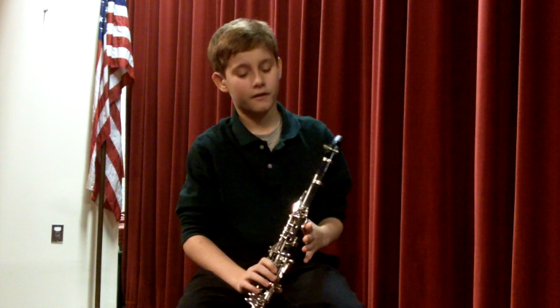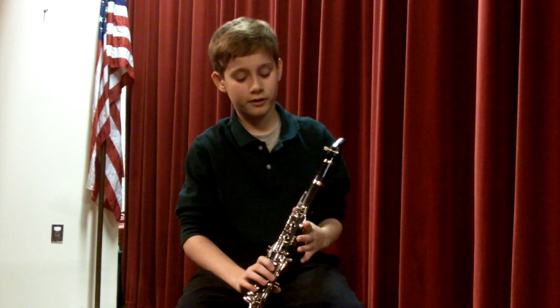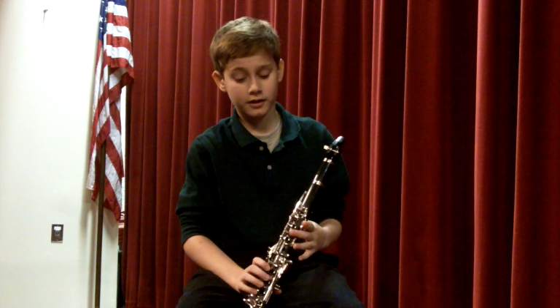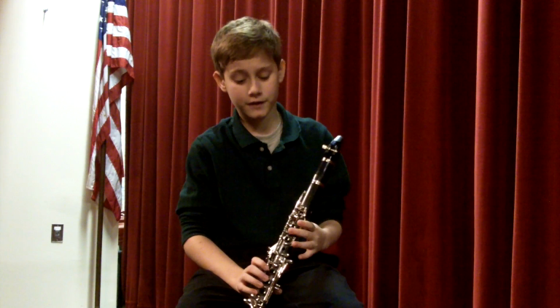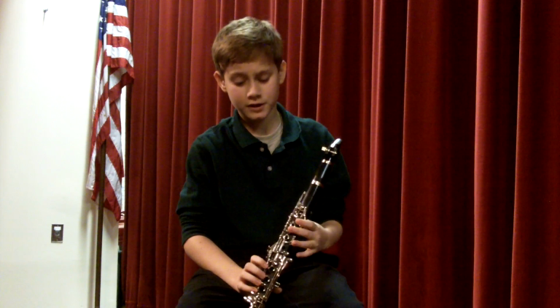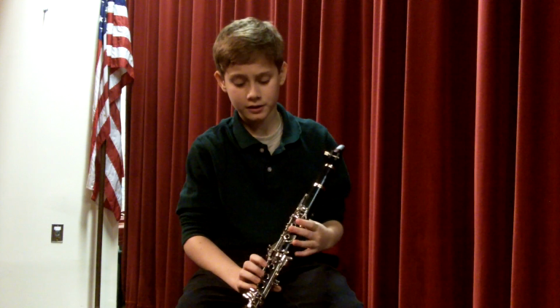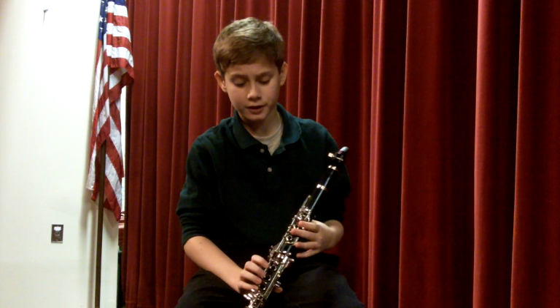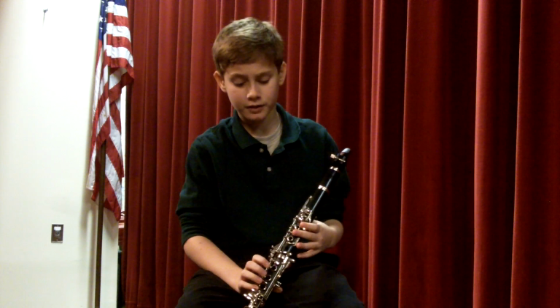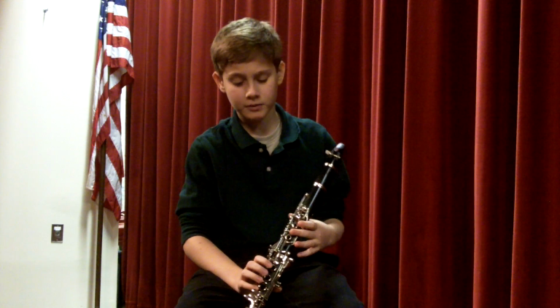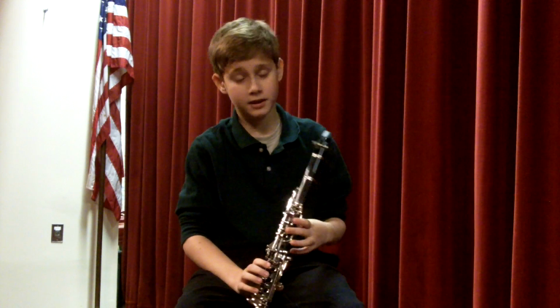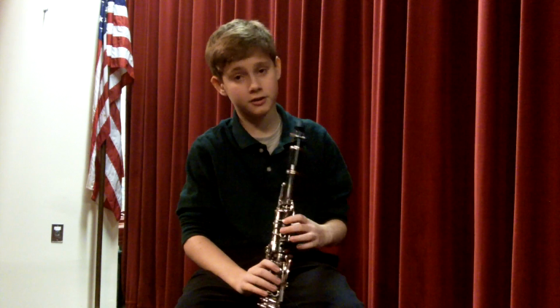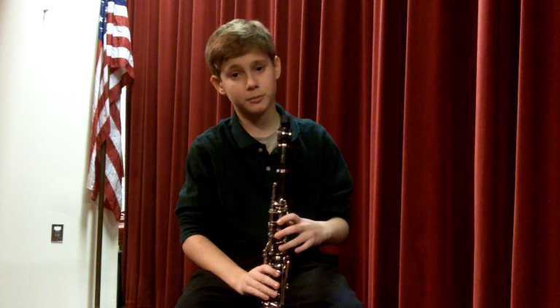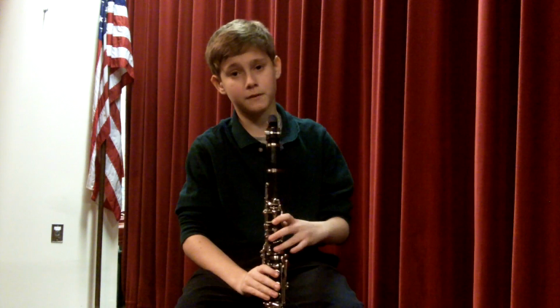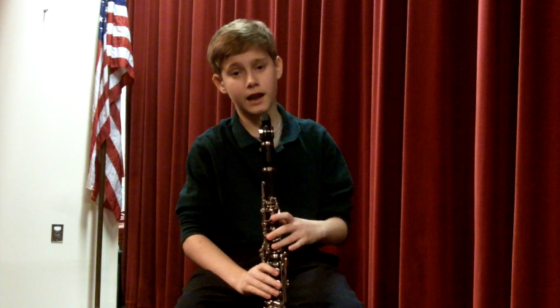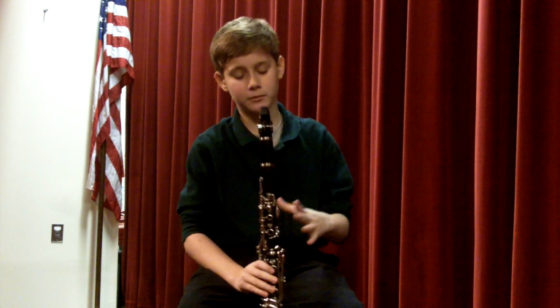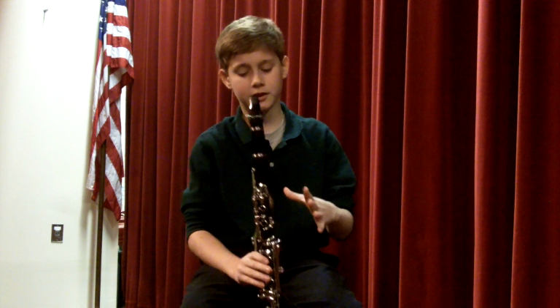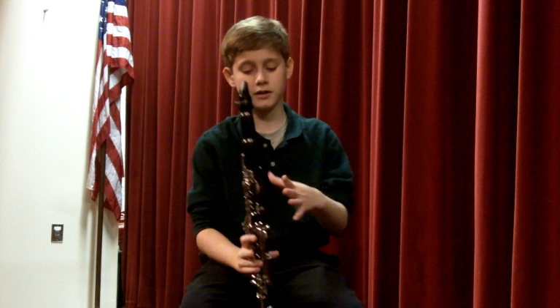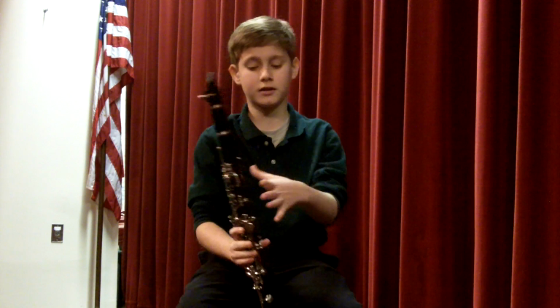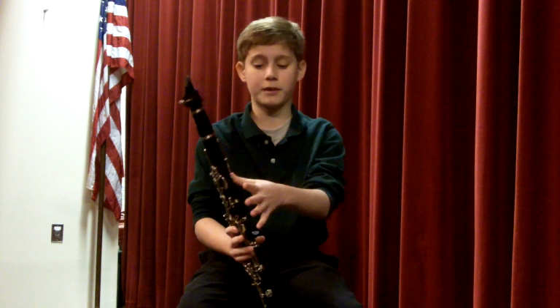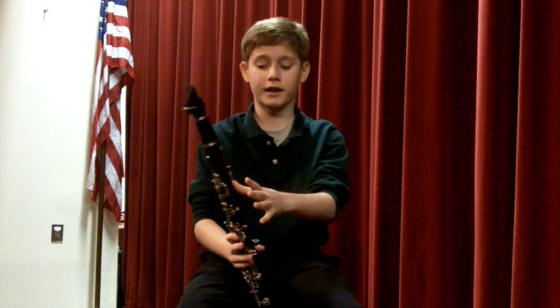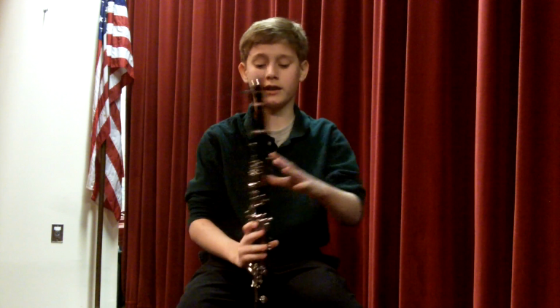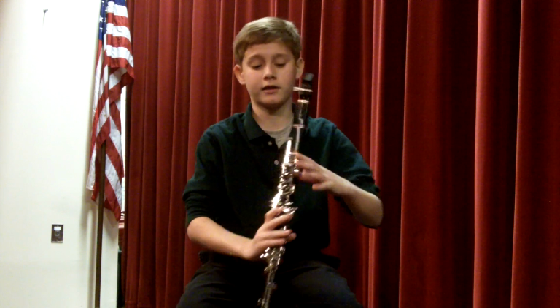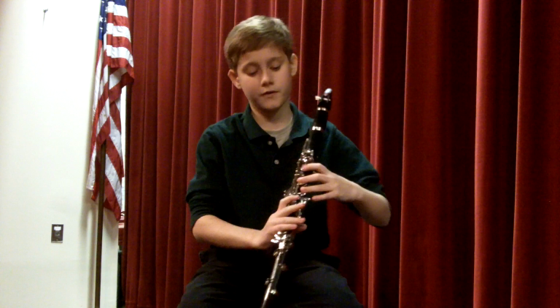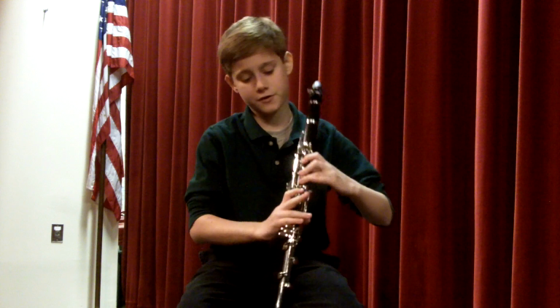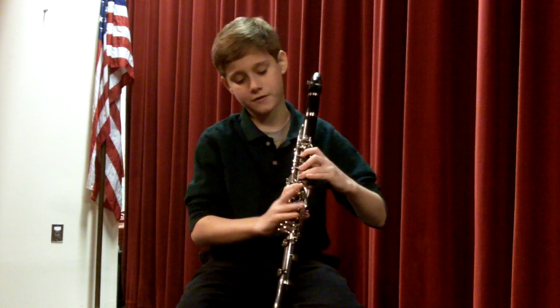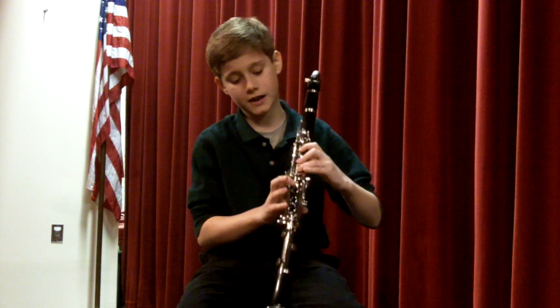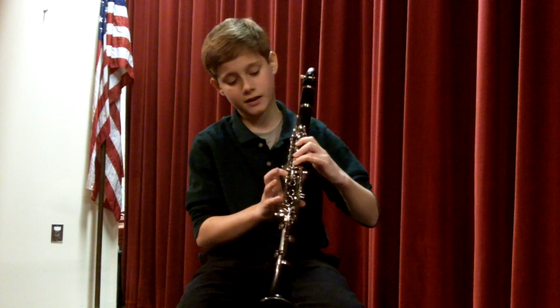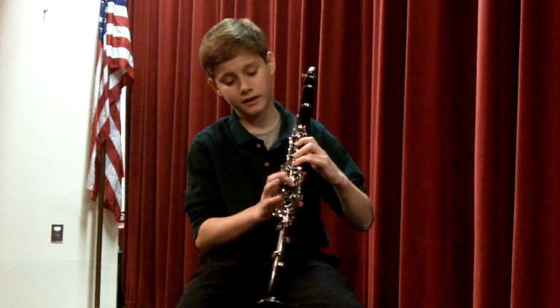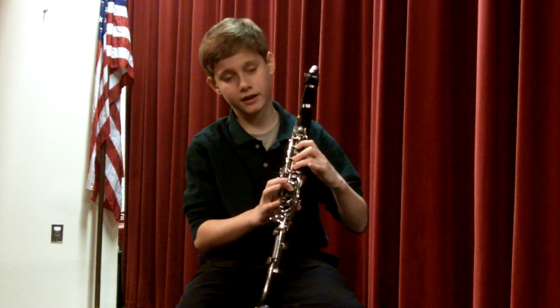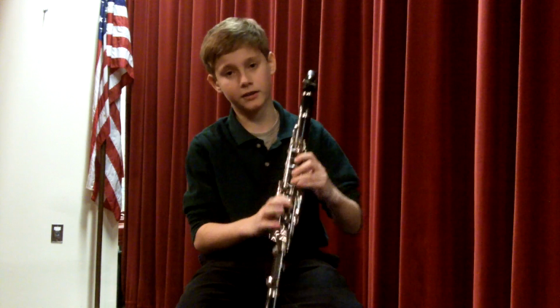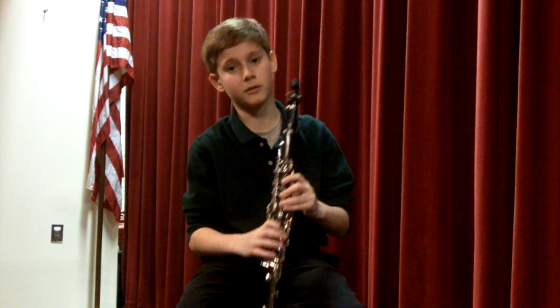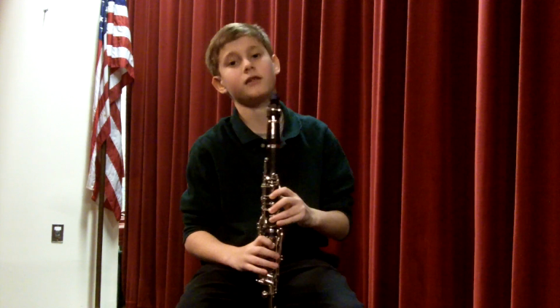For the first low note, I'm going to teach you the B-flat, which is the back key, the first three, and the next one.